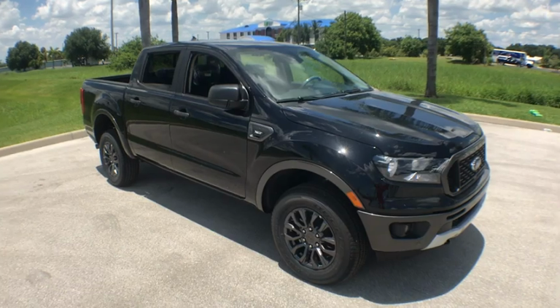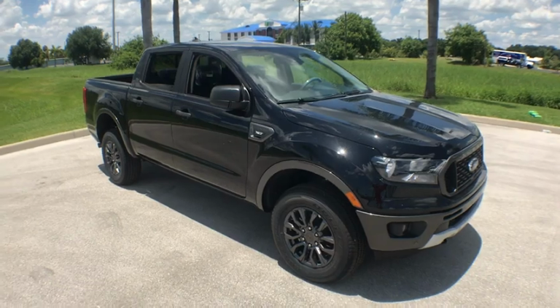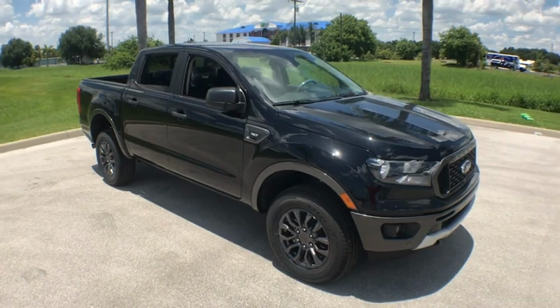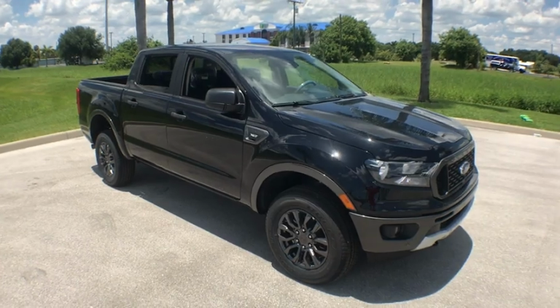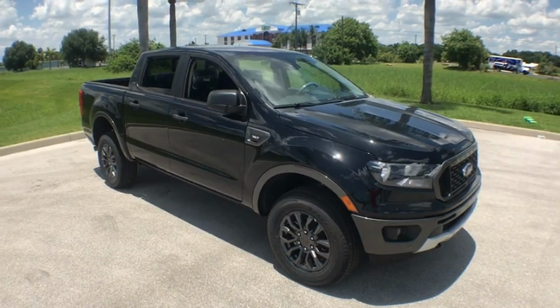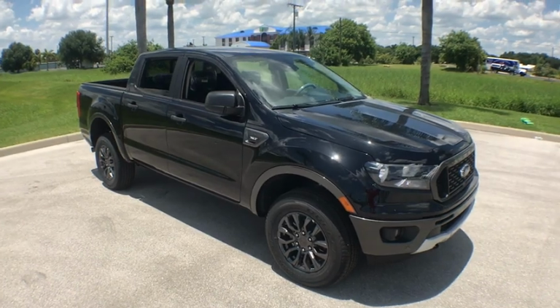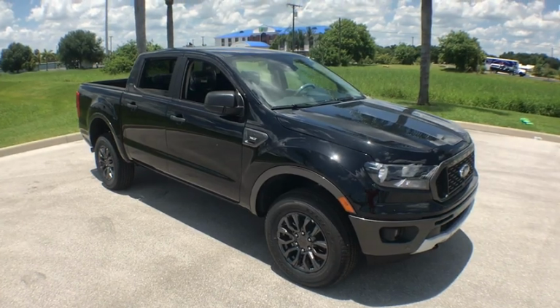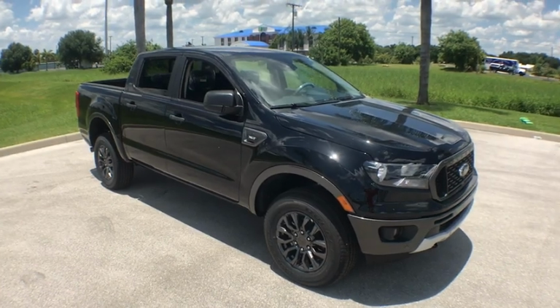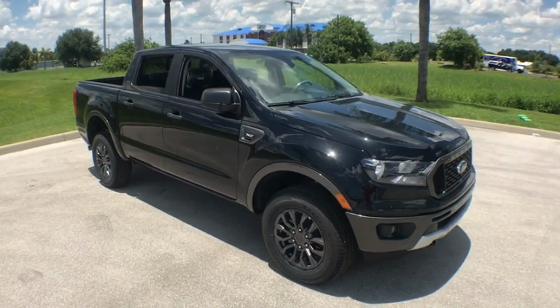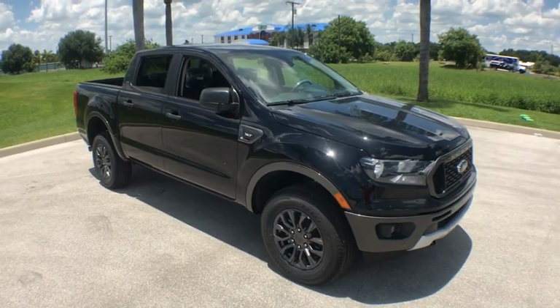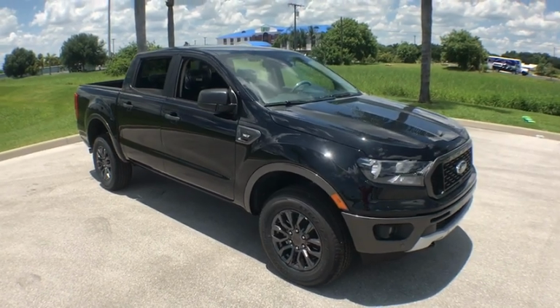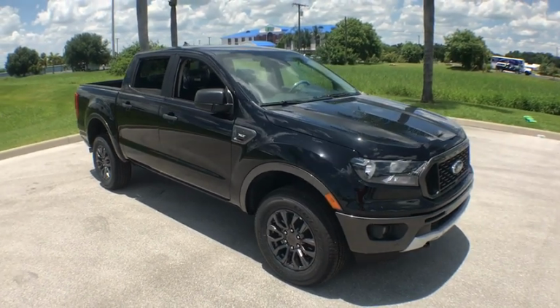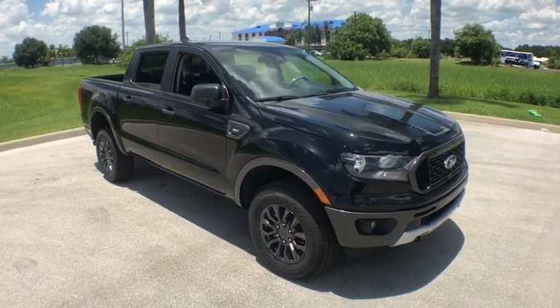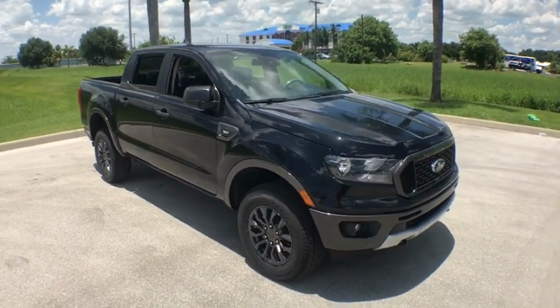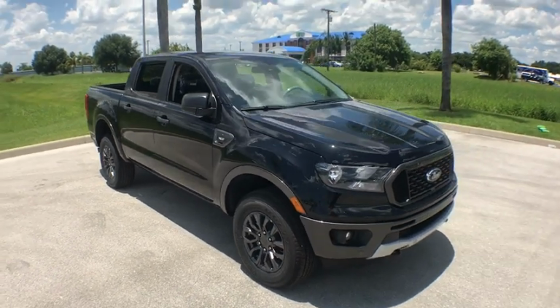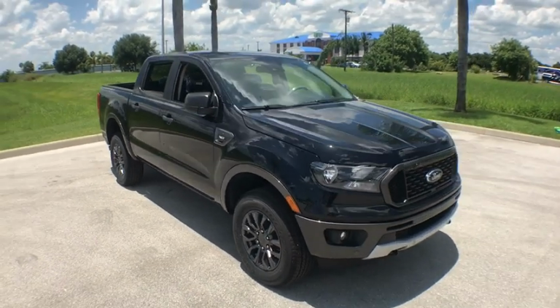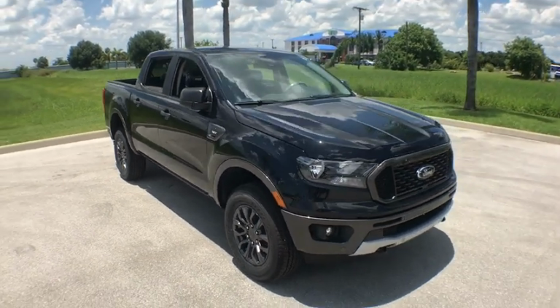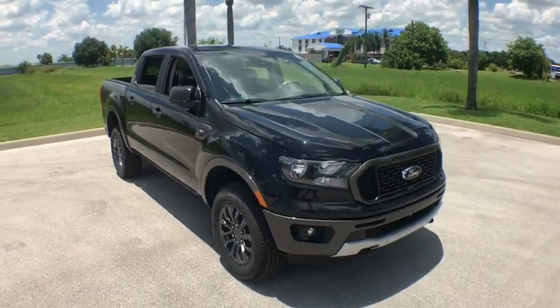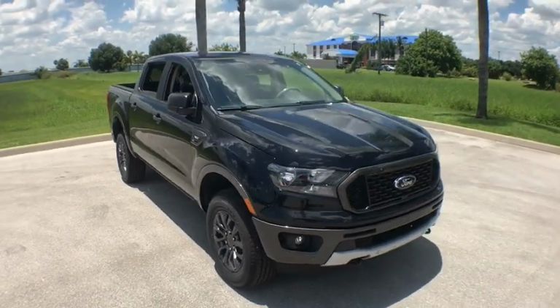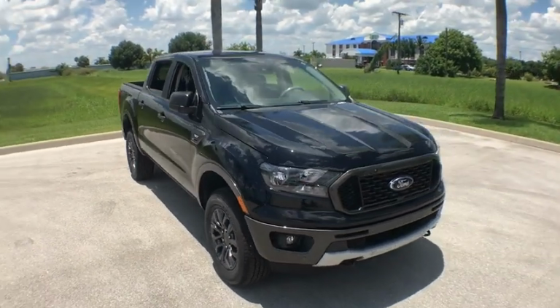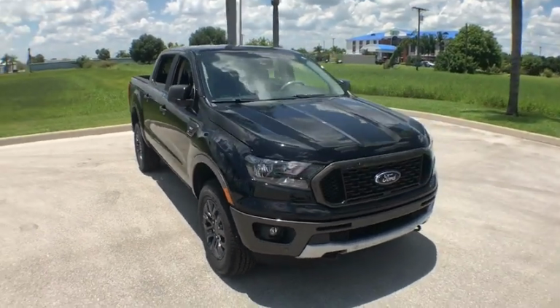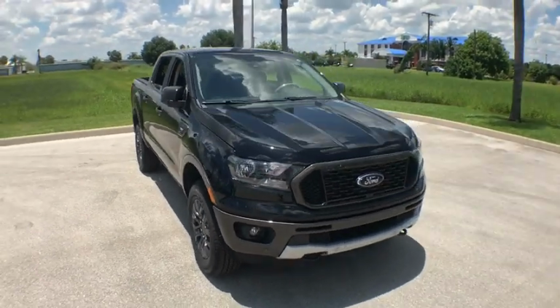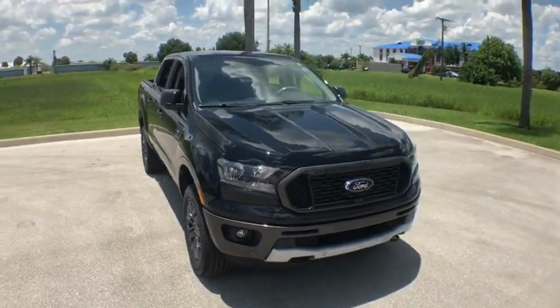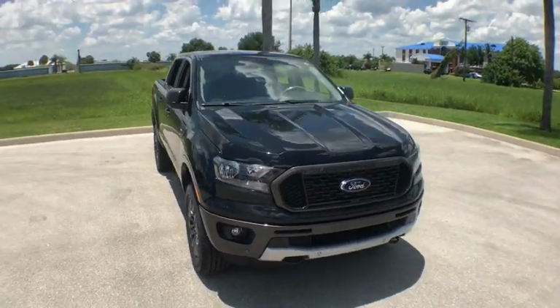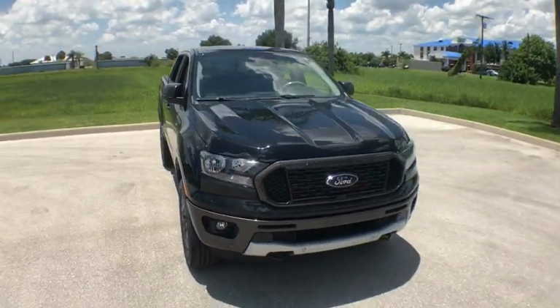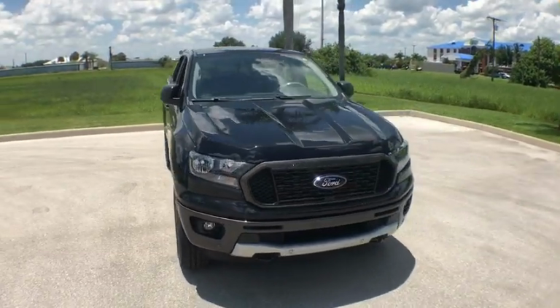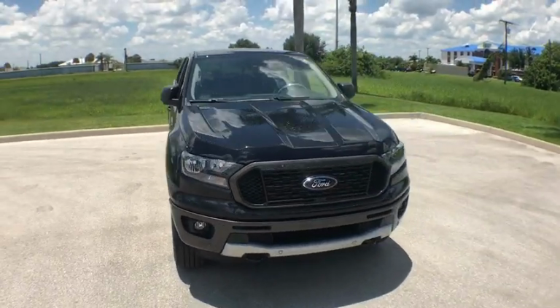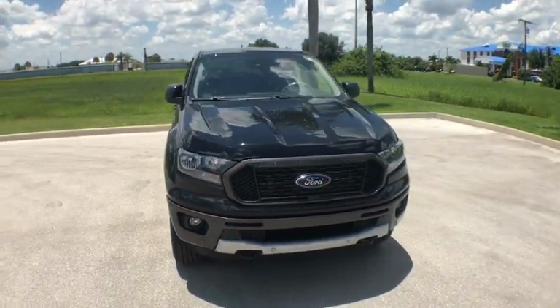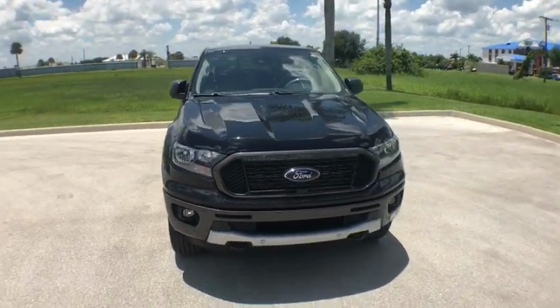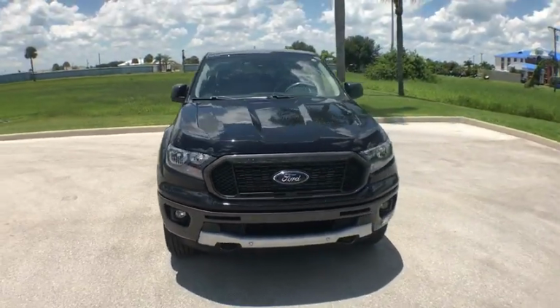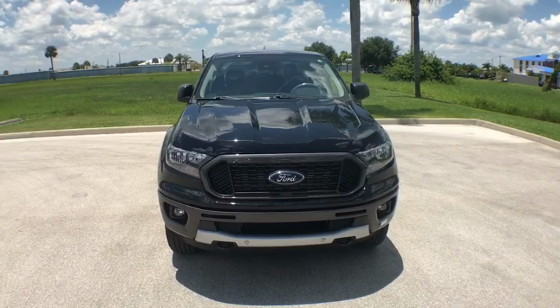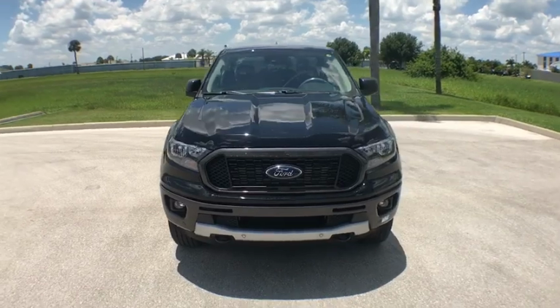The 2019 Ford Ranger. Tough inside and out, Ranger proves it's metal.